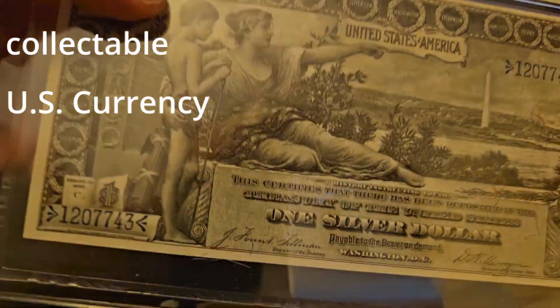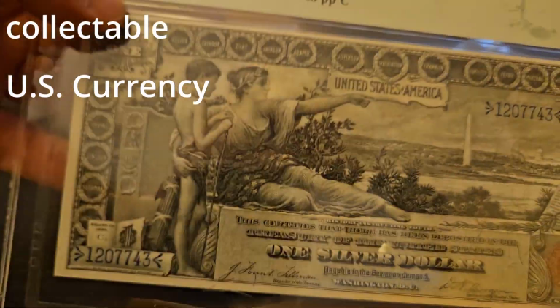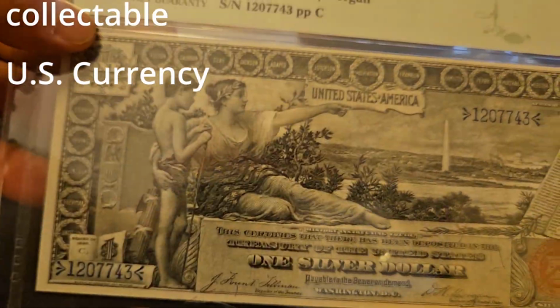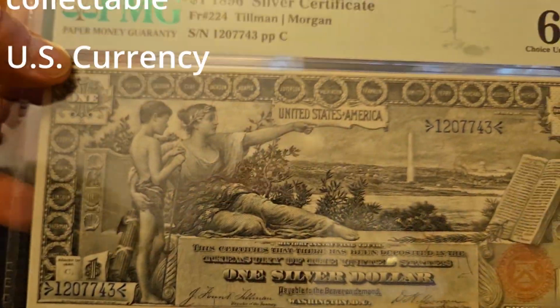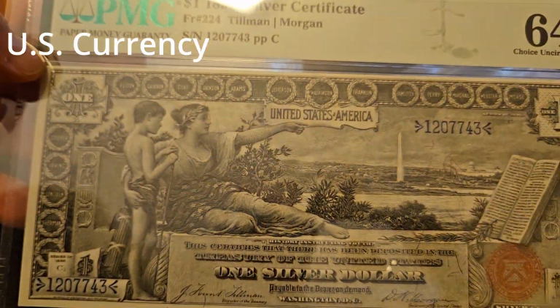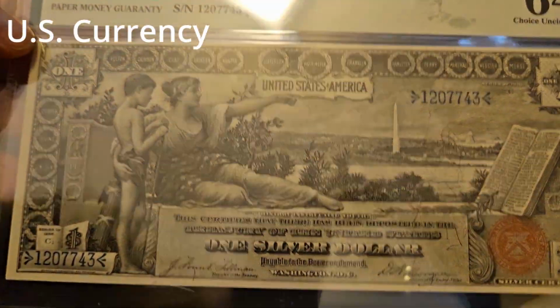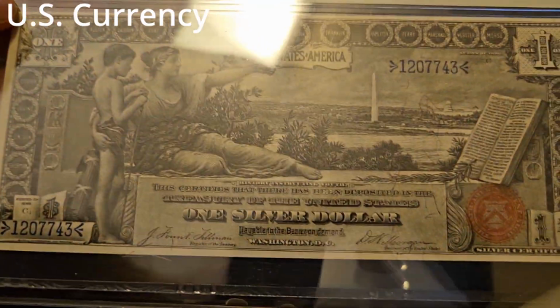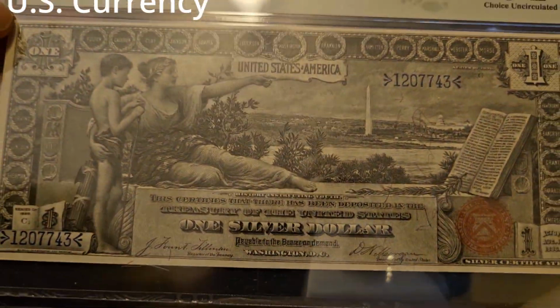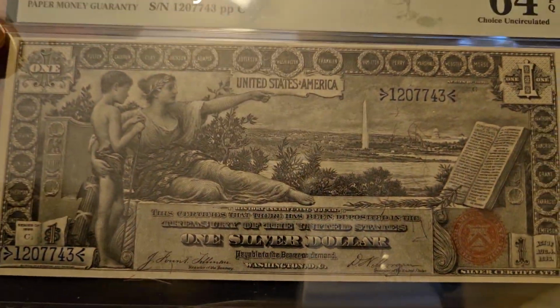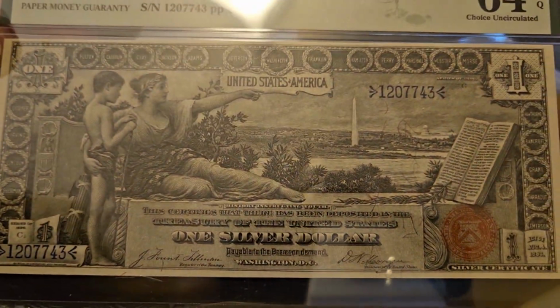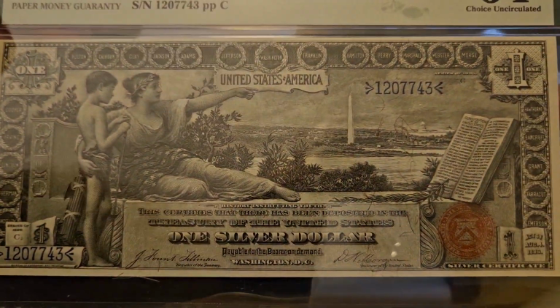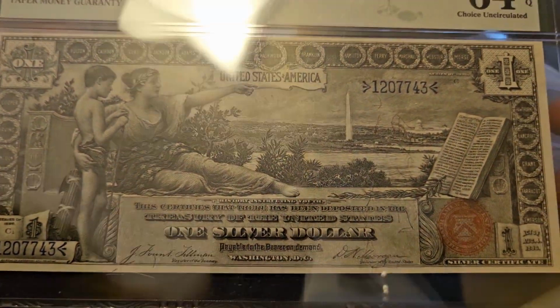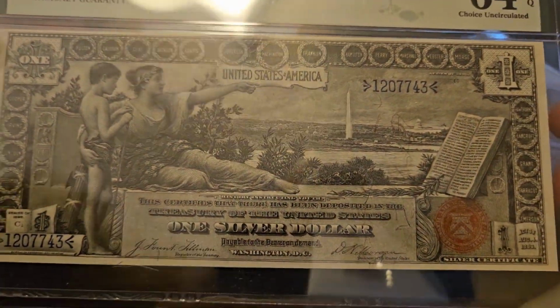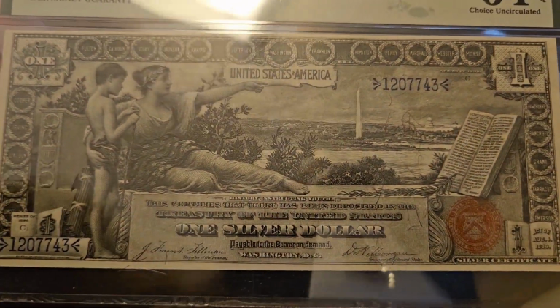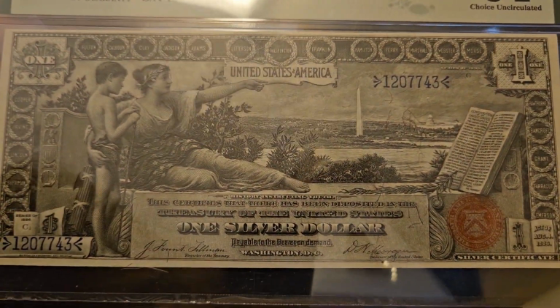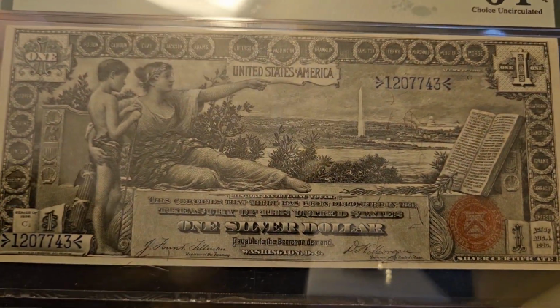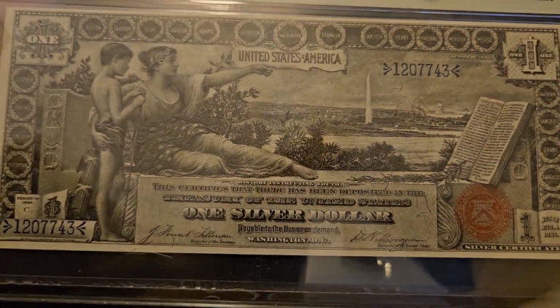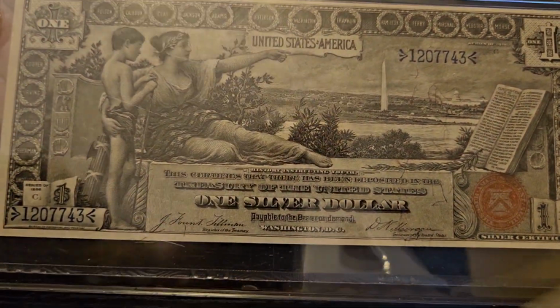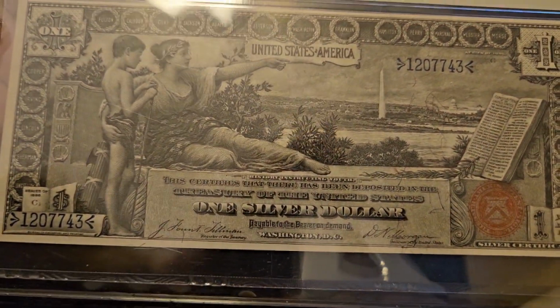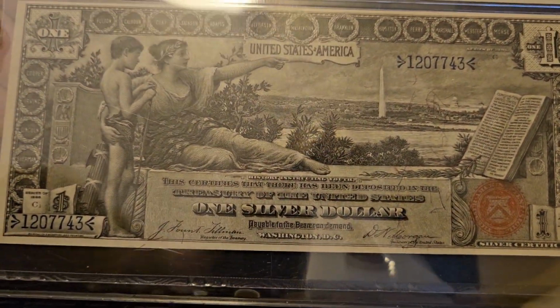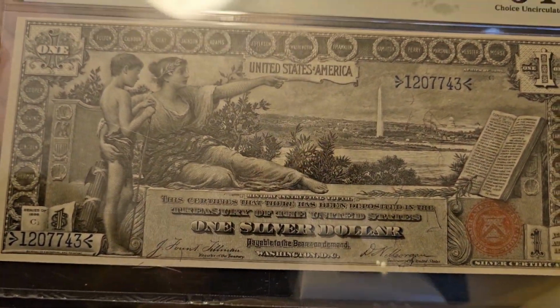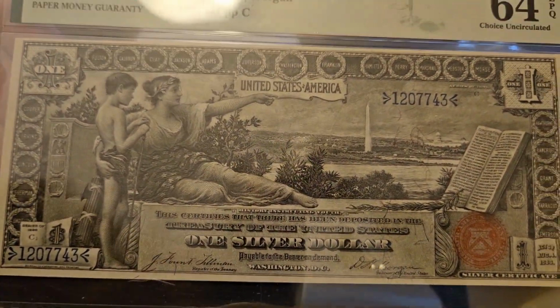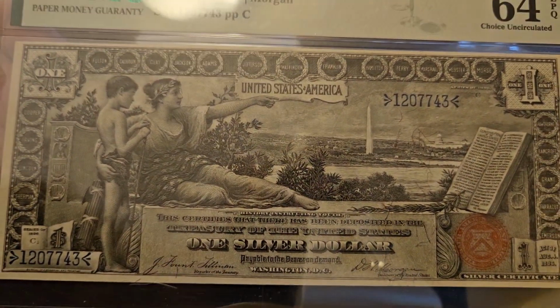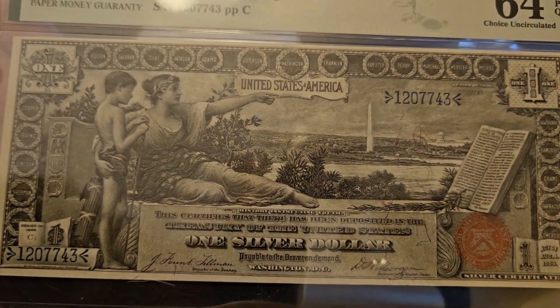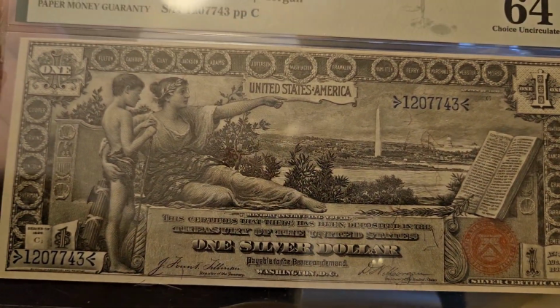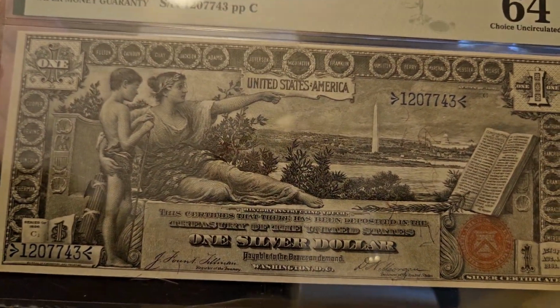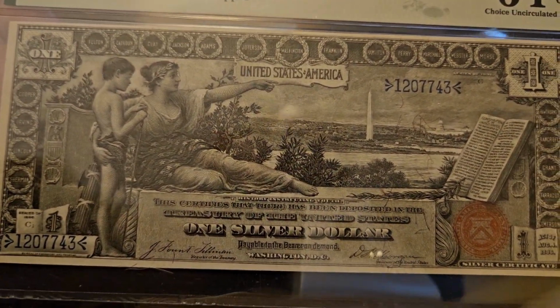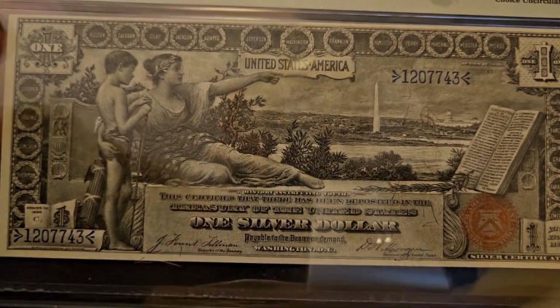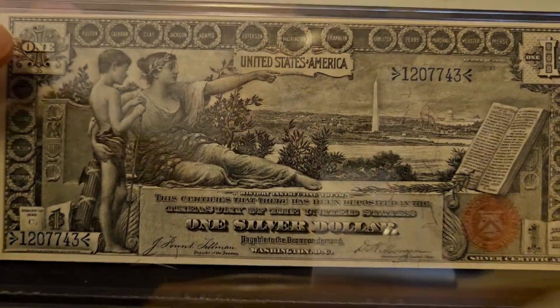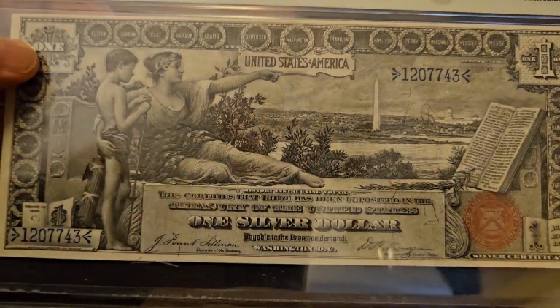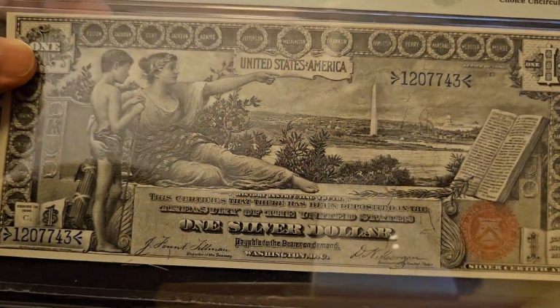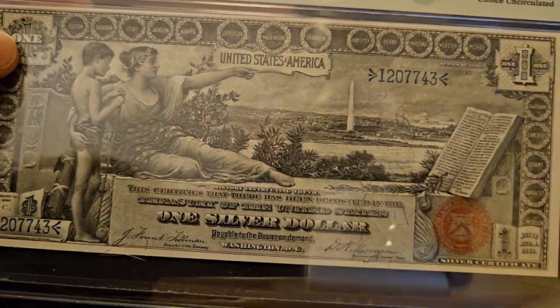Alright, we're going to take a little break and get set up for the currency. We have a few notes to look at, so please stay tuned.